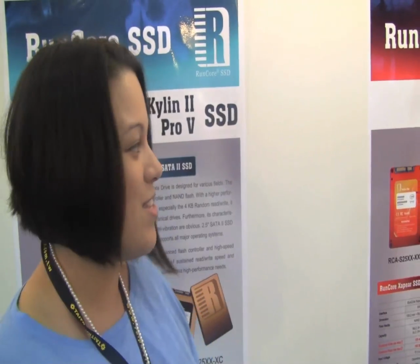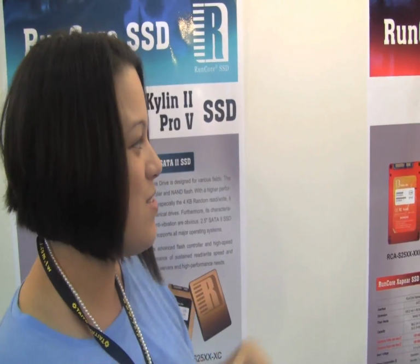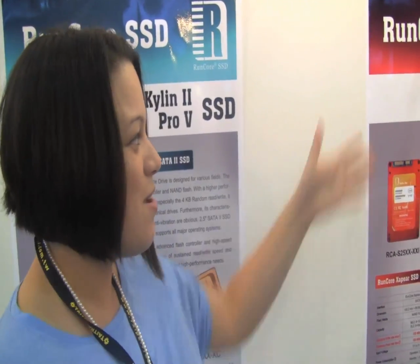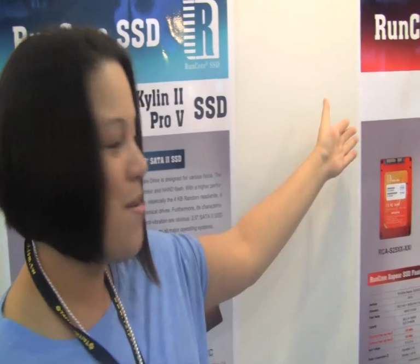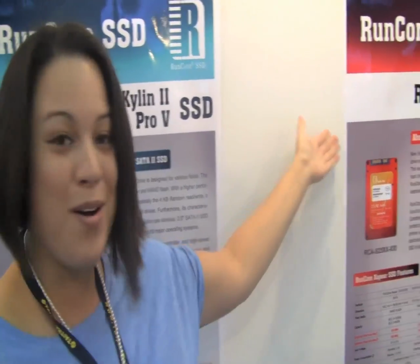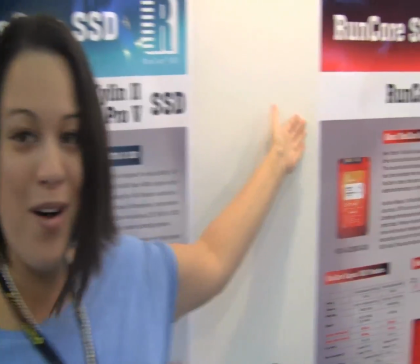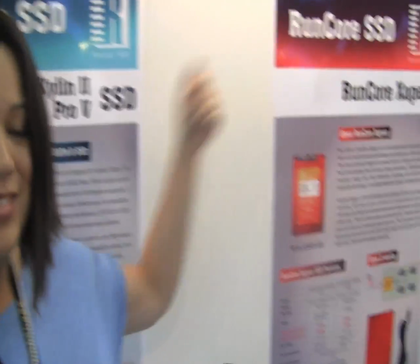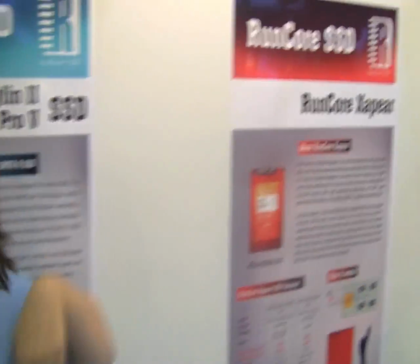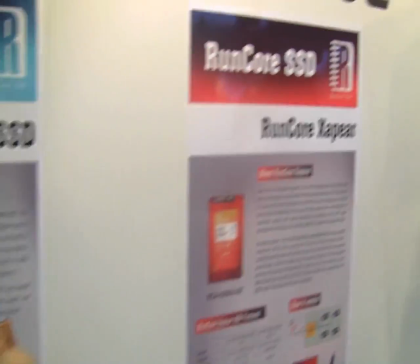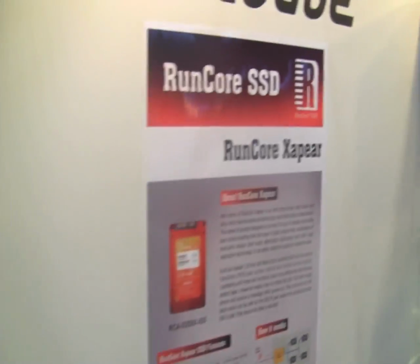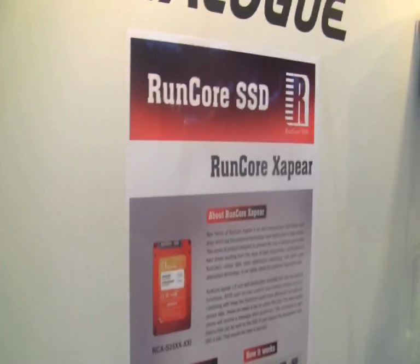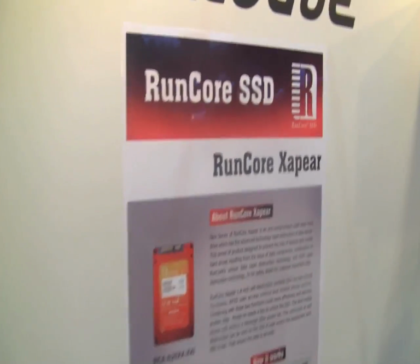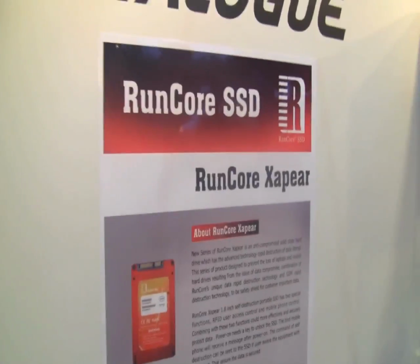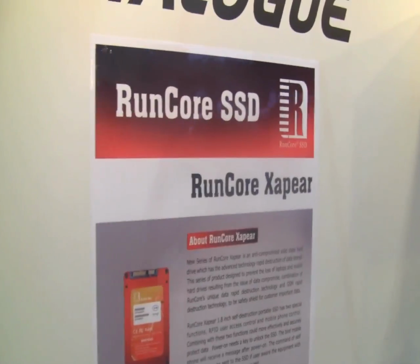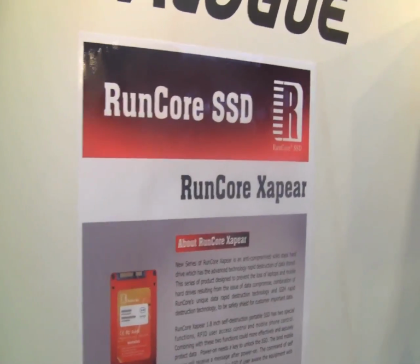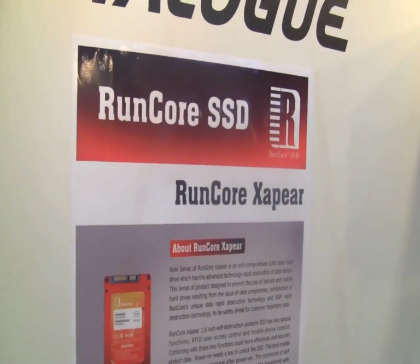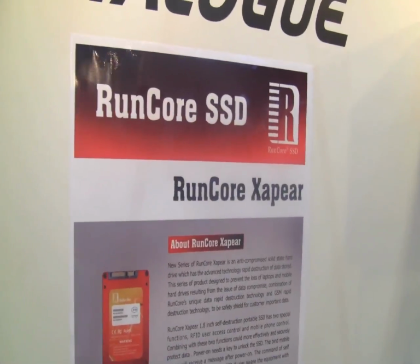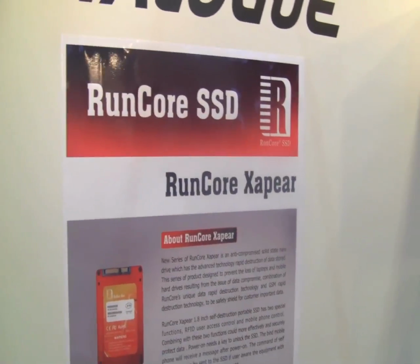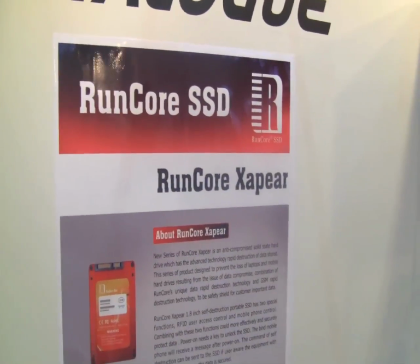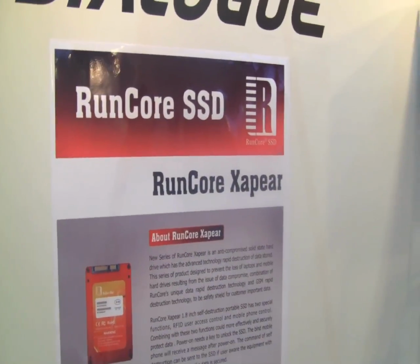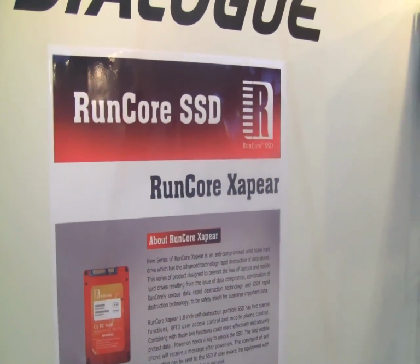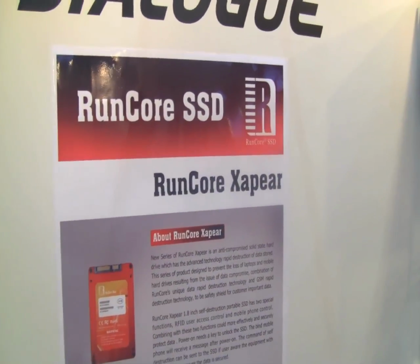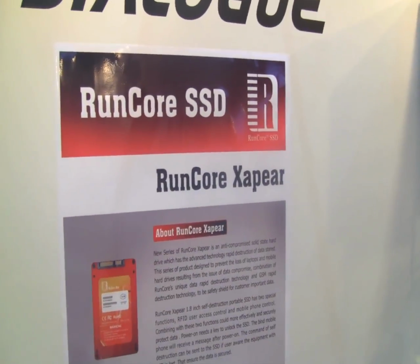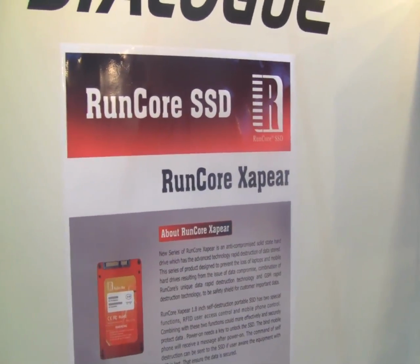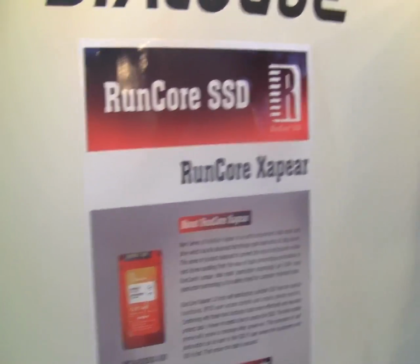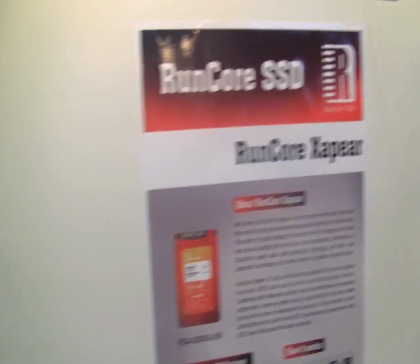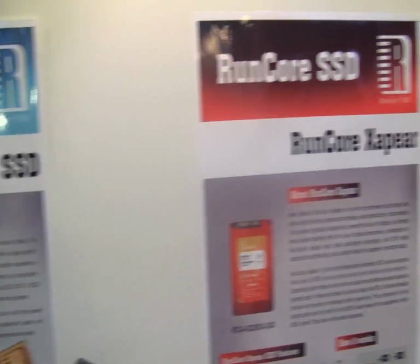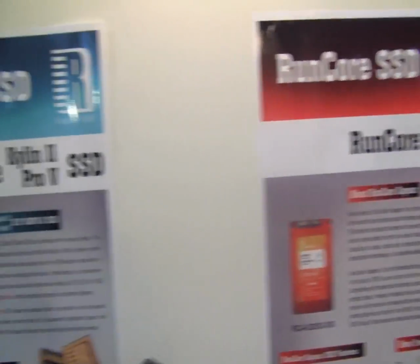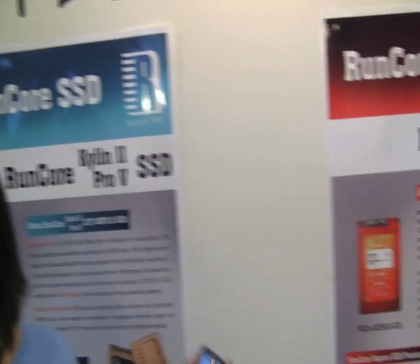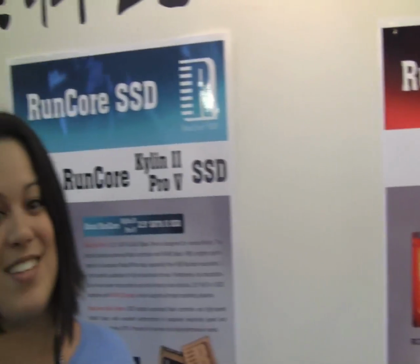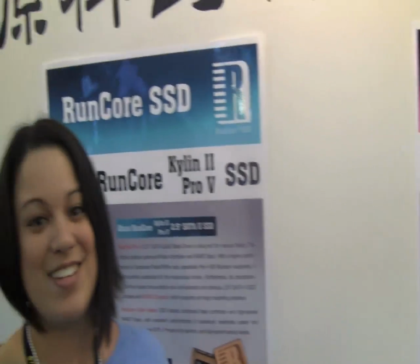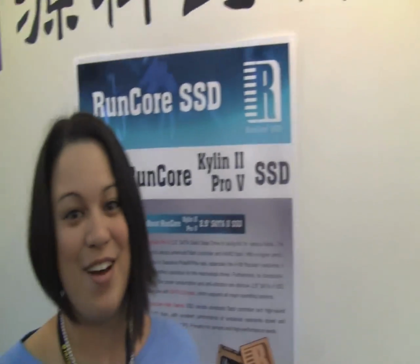This is Nicole down here at the RunCore booth looking at the RunCore X4 and some other really crazy SSD stuff.